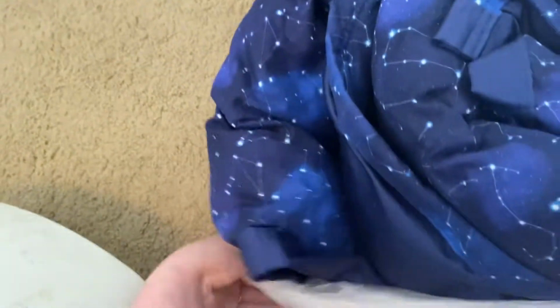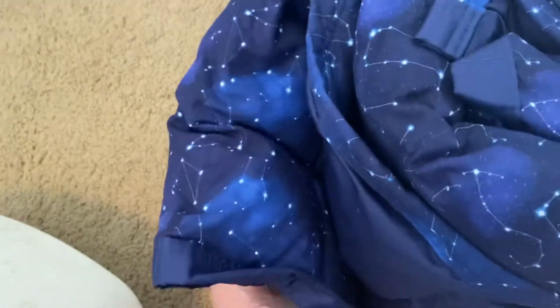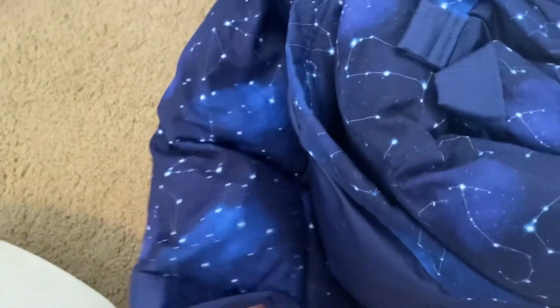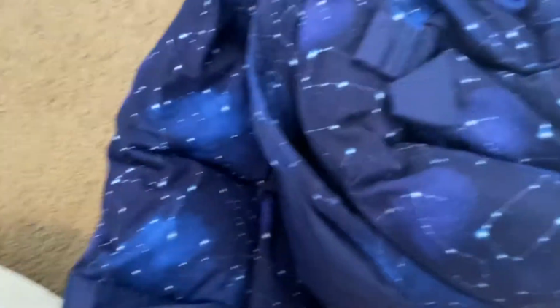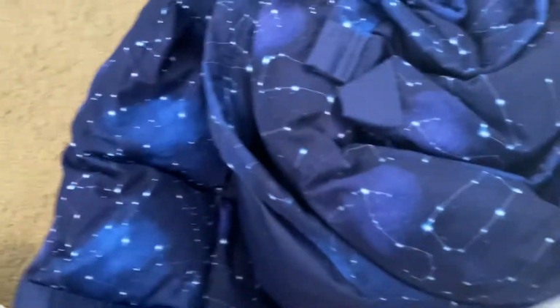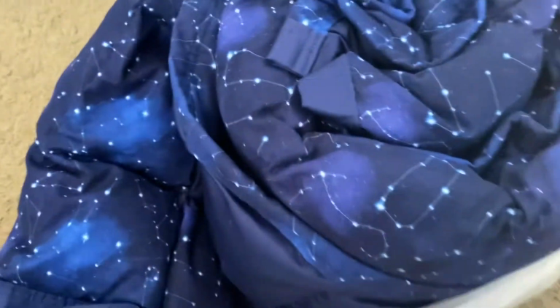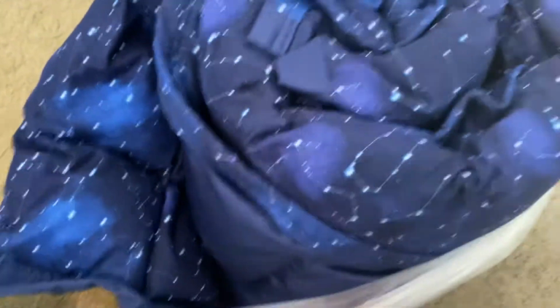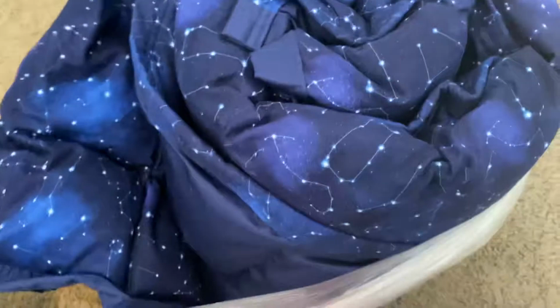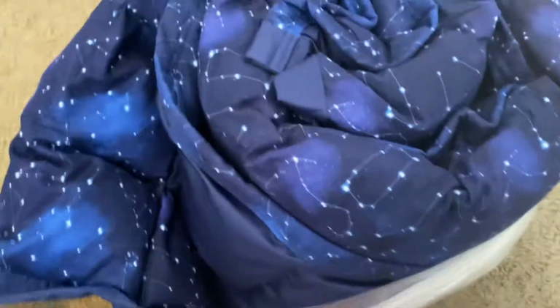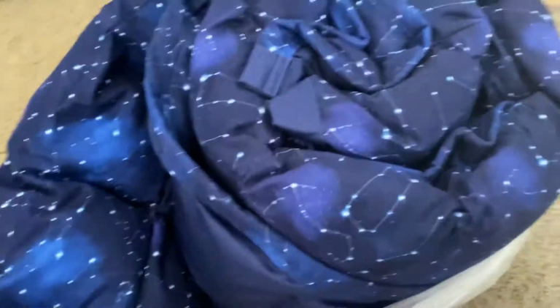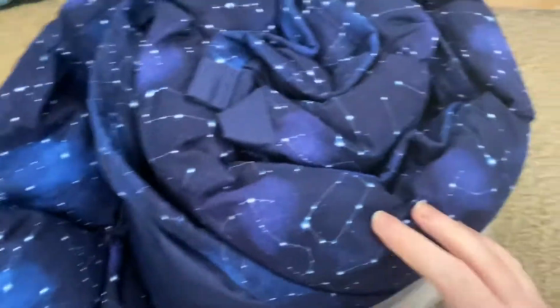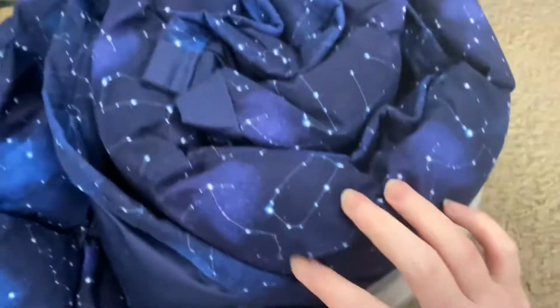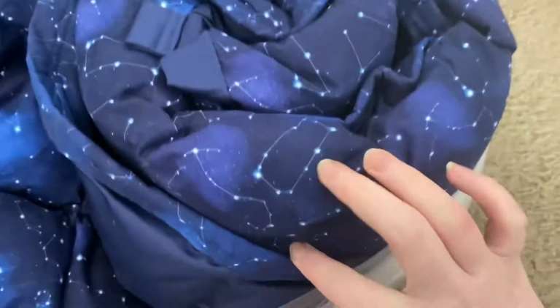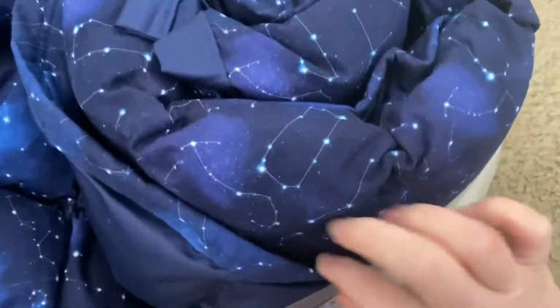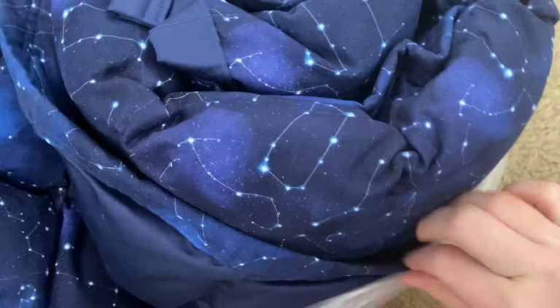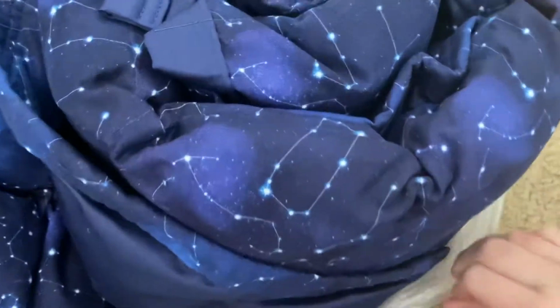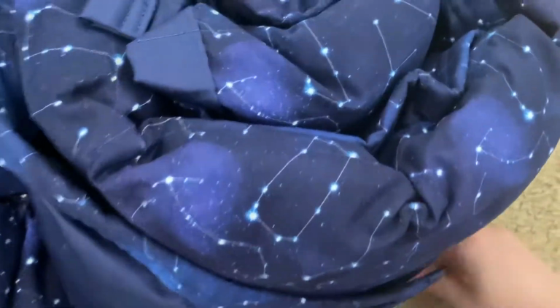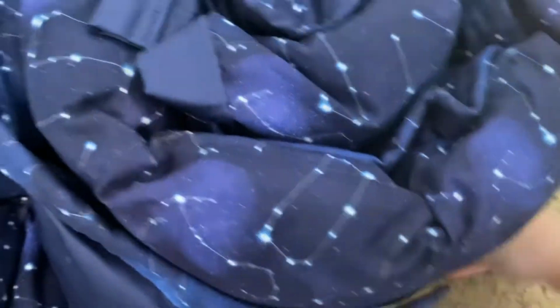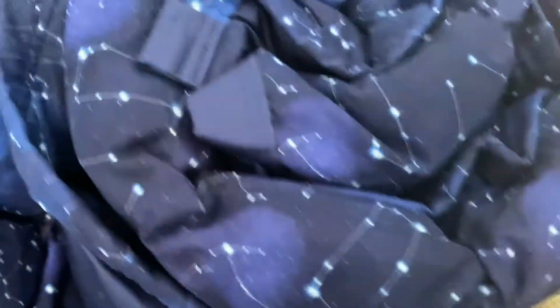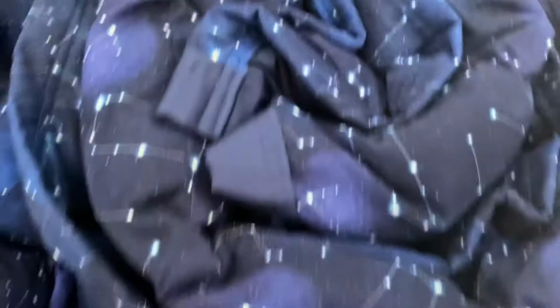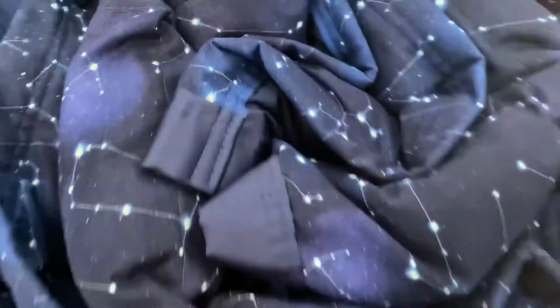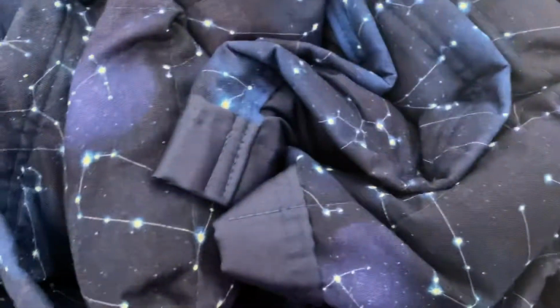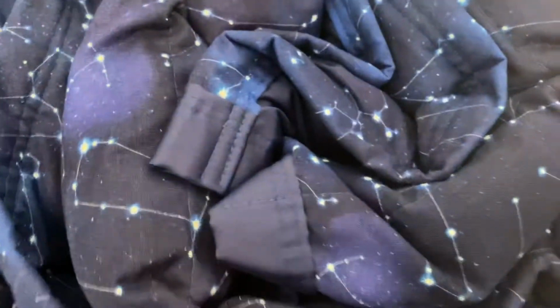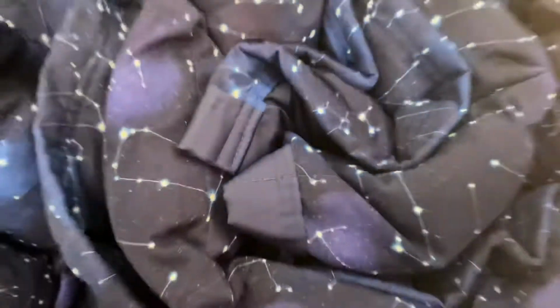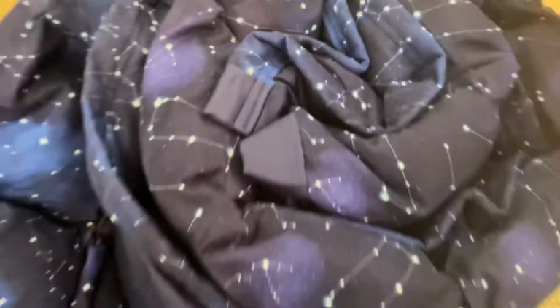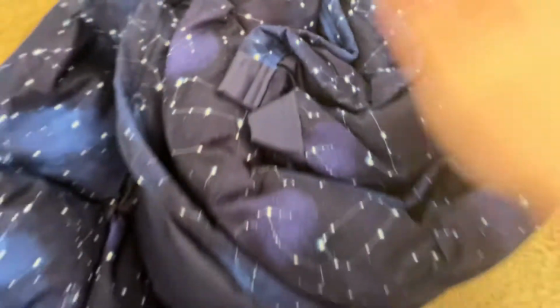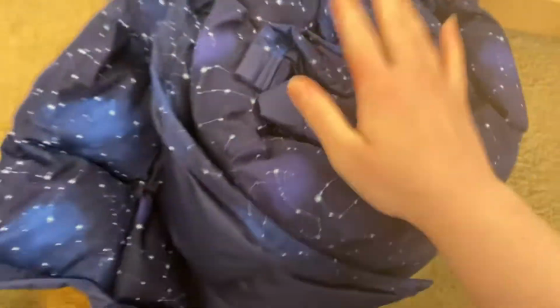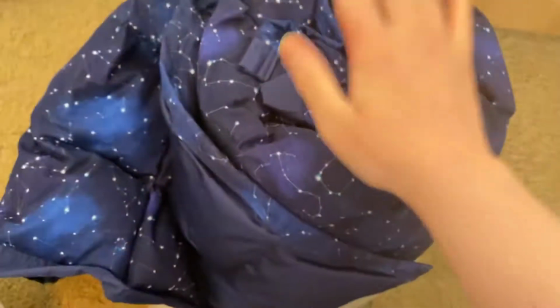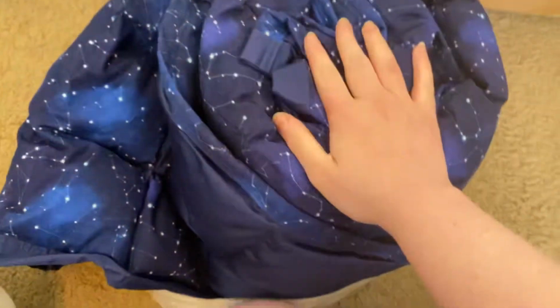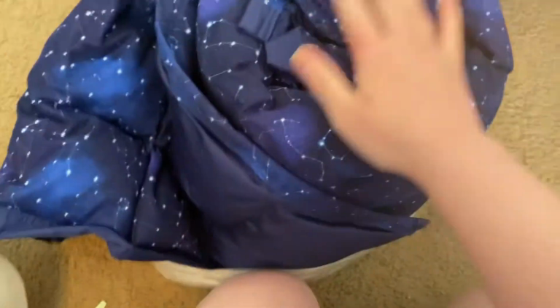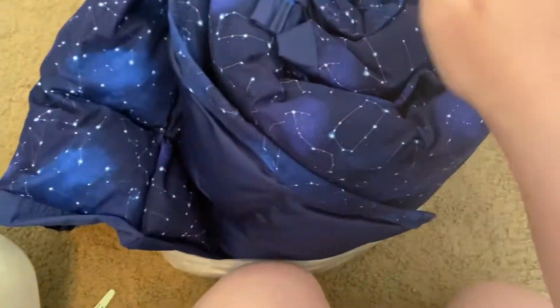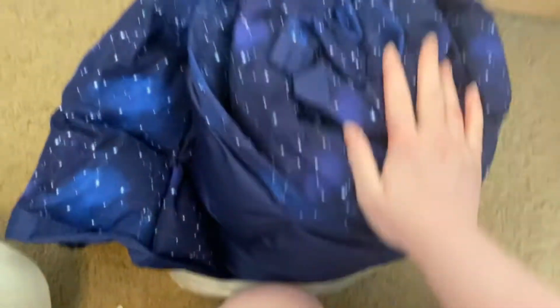There. It's so pretty. It's so pretty. I'm so happy. It's my weighted blanket!